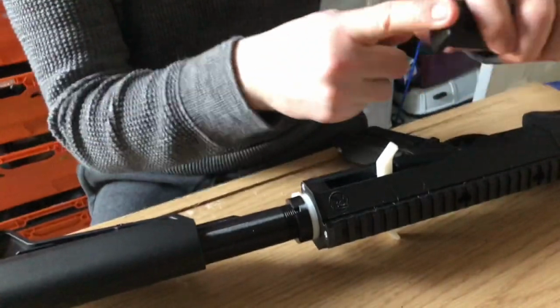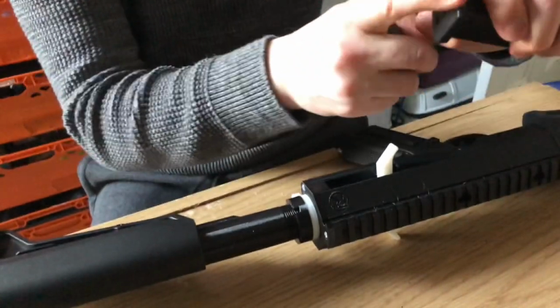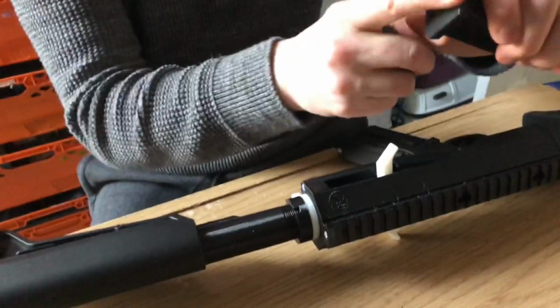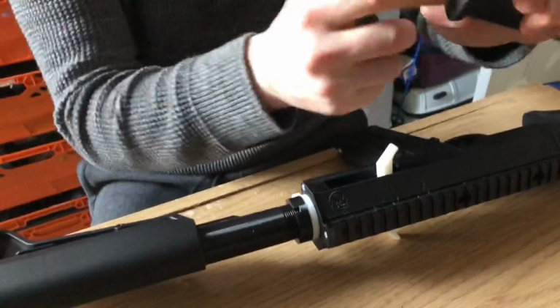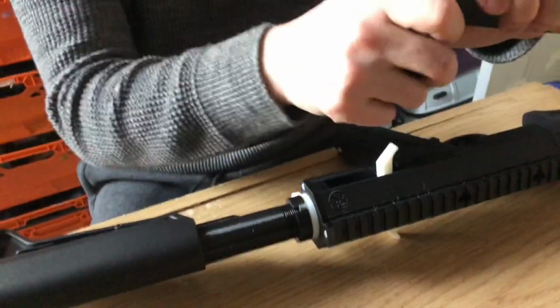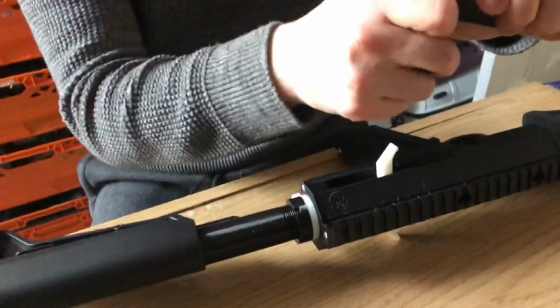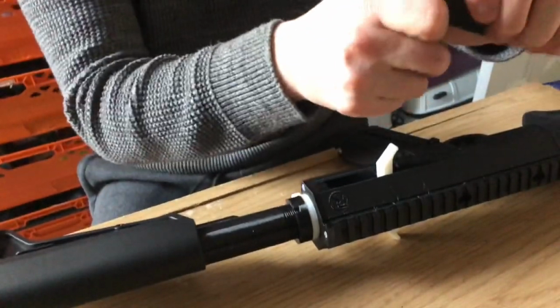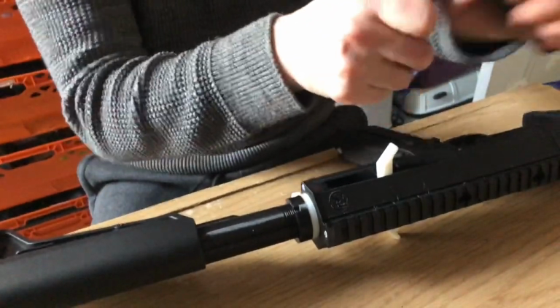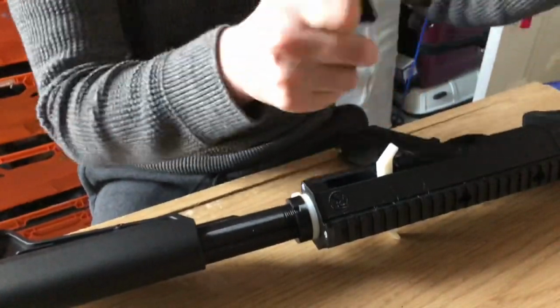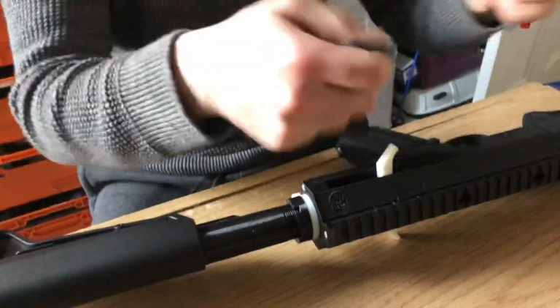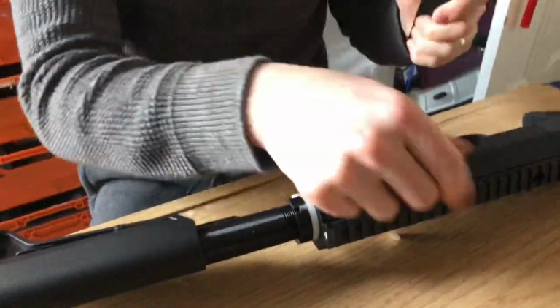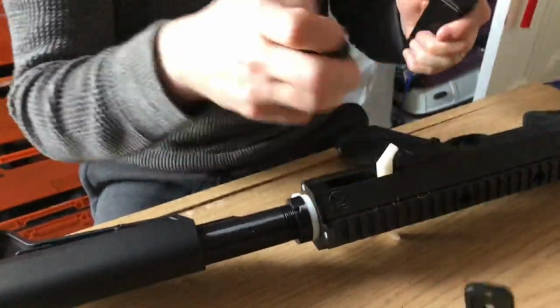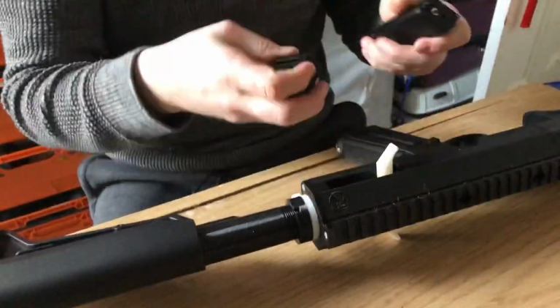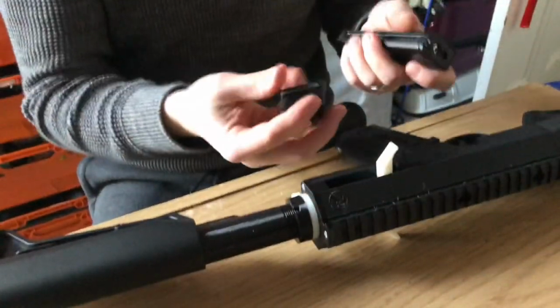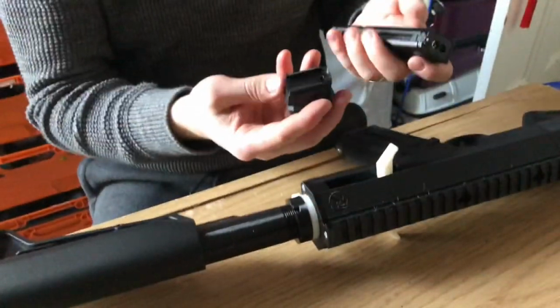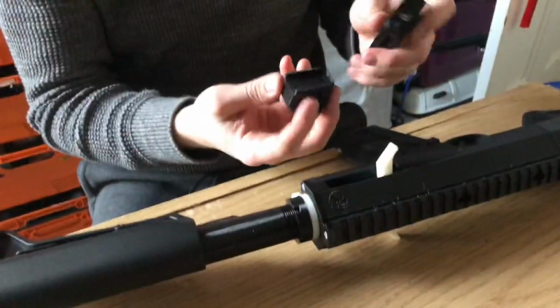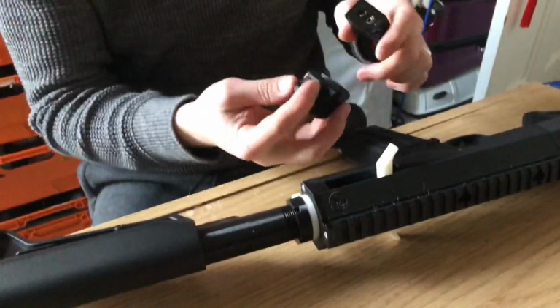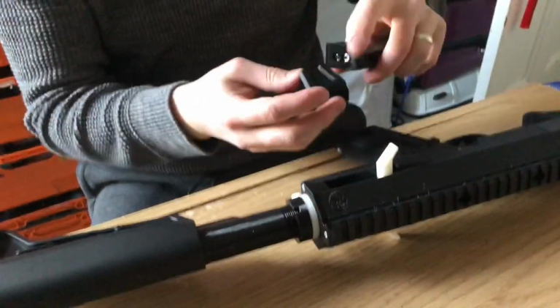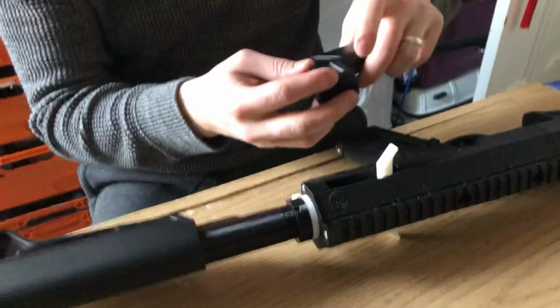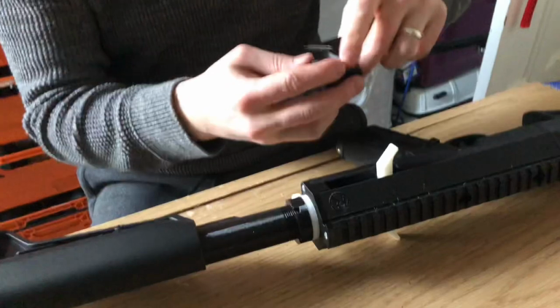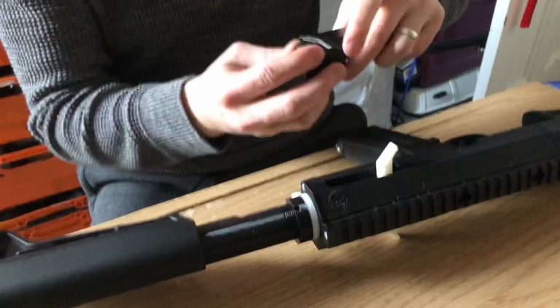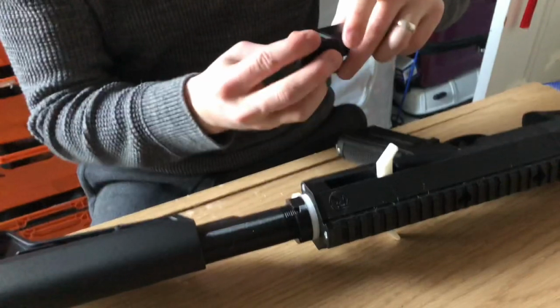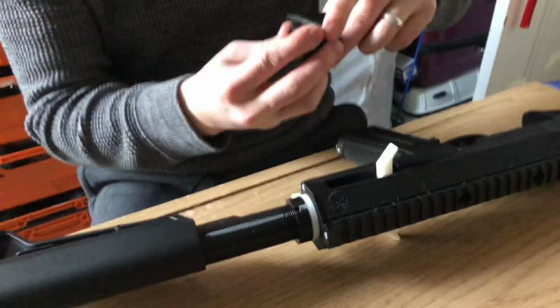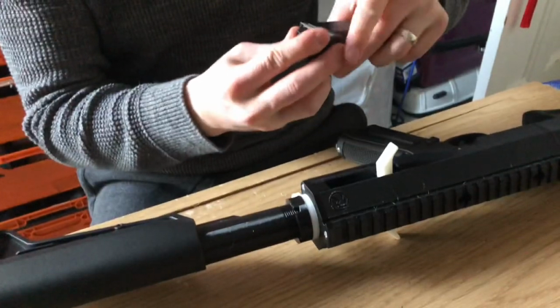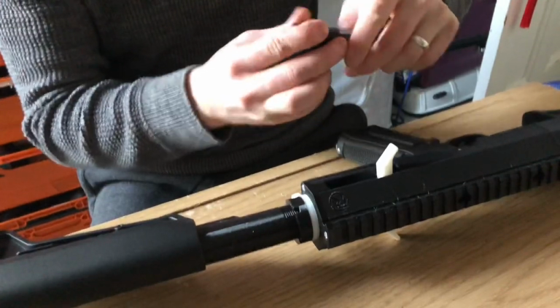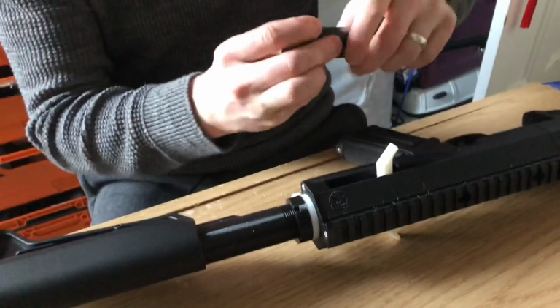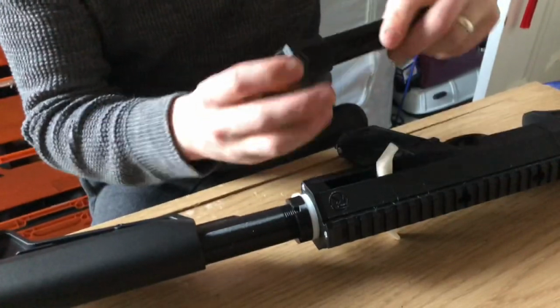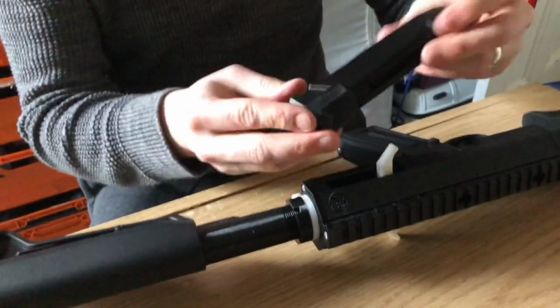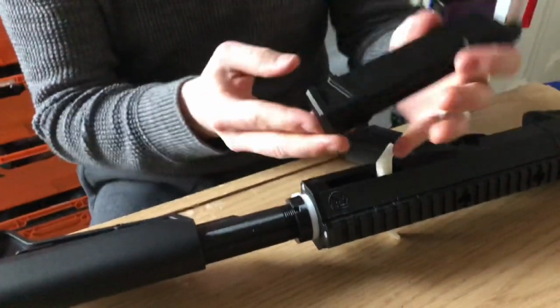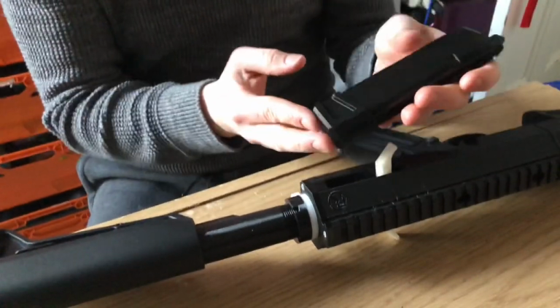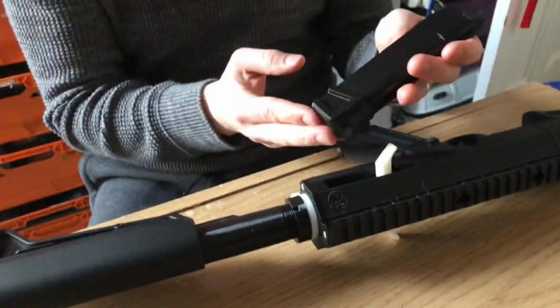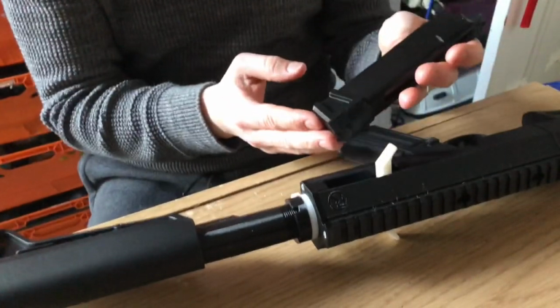Take the magazine base plate off and slide the new one on.